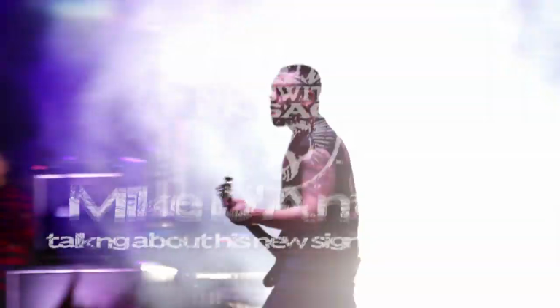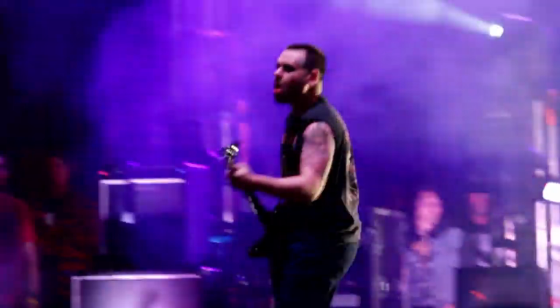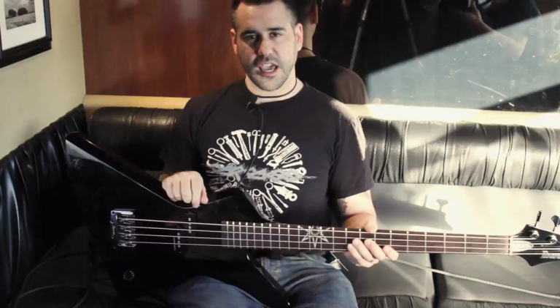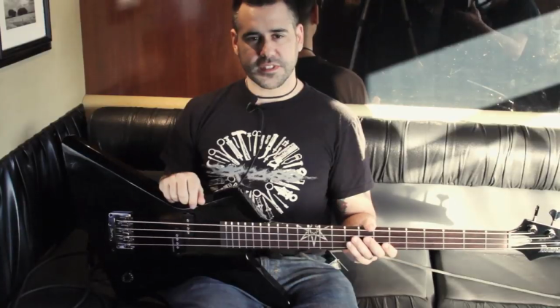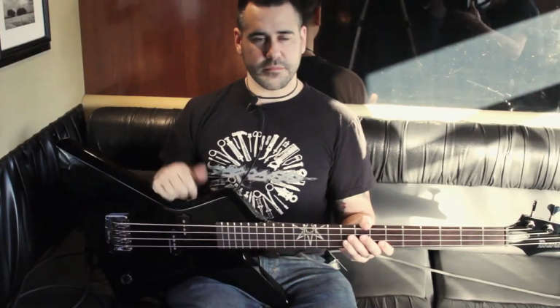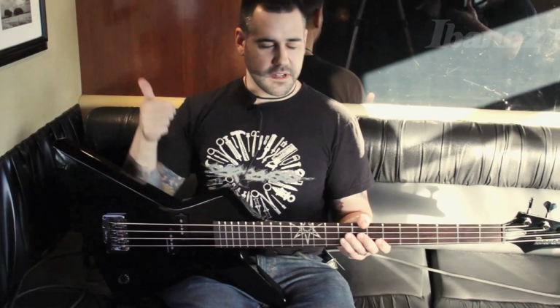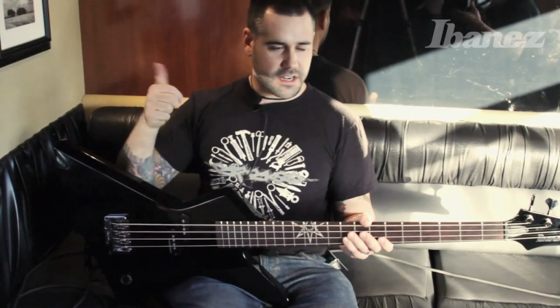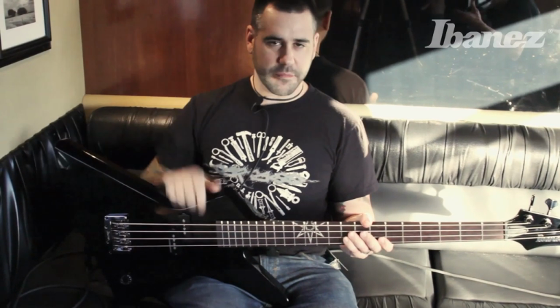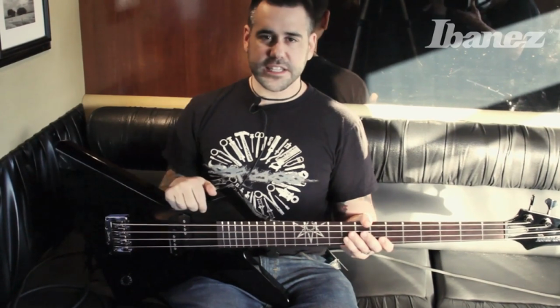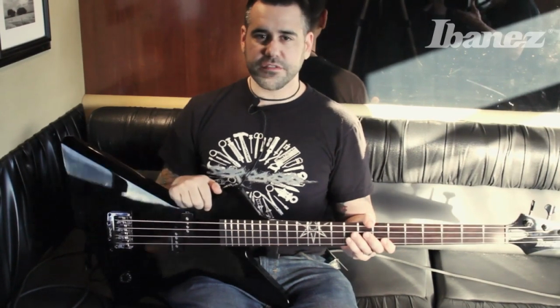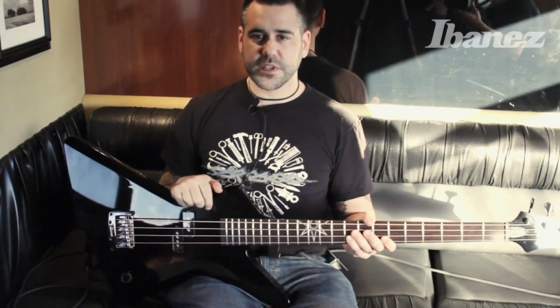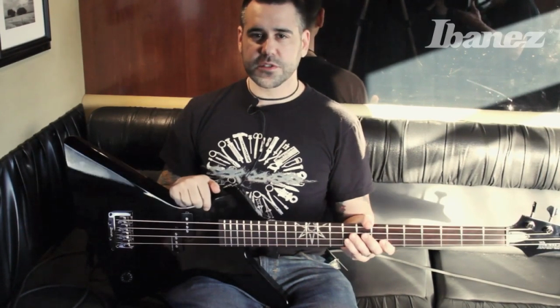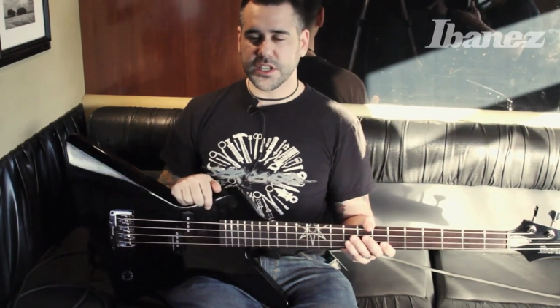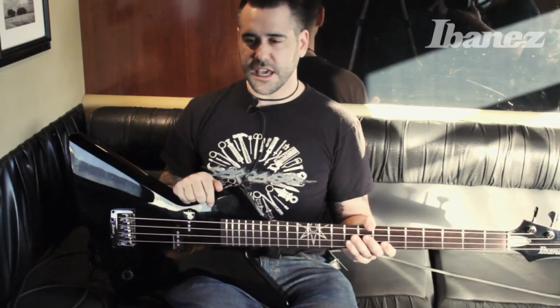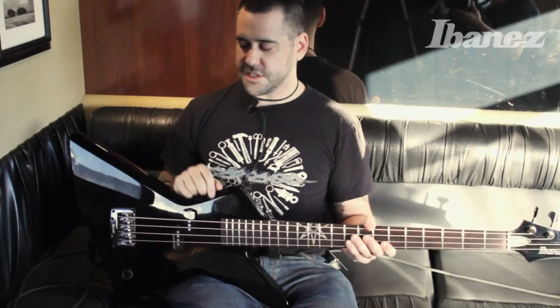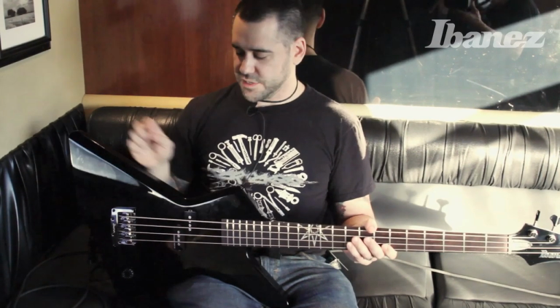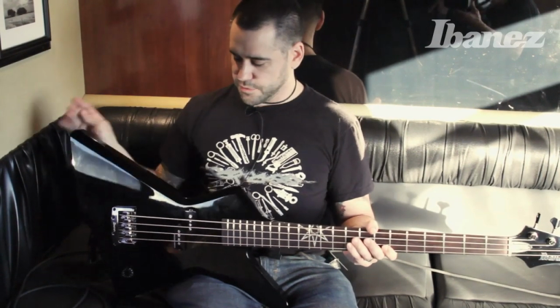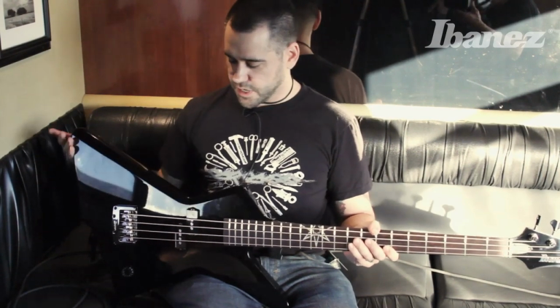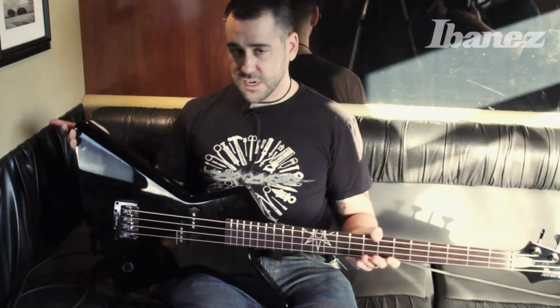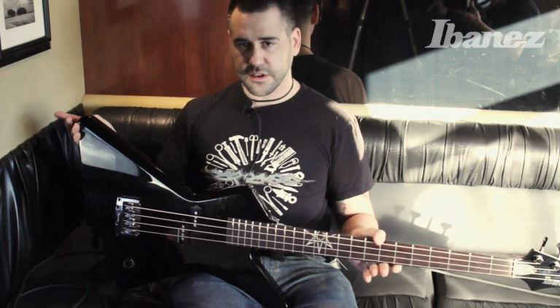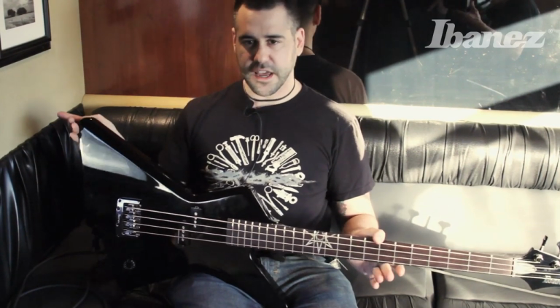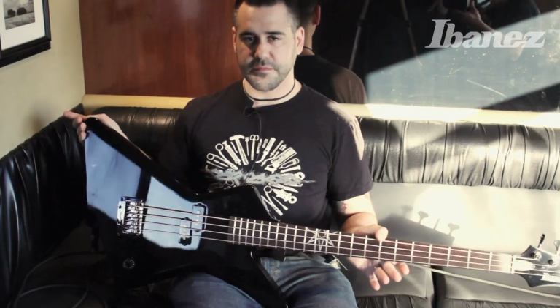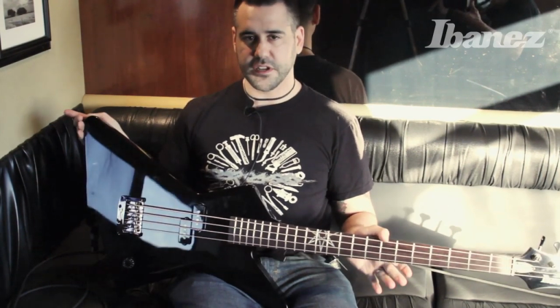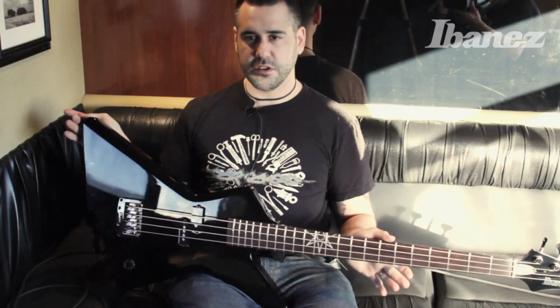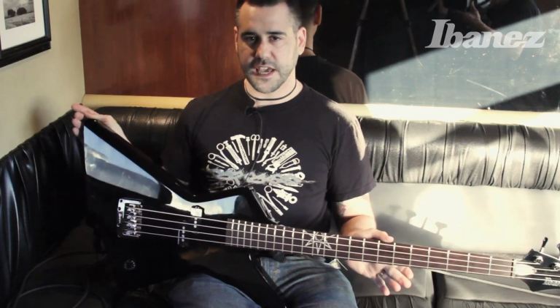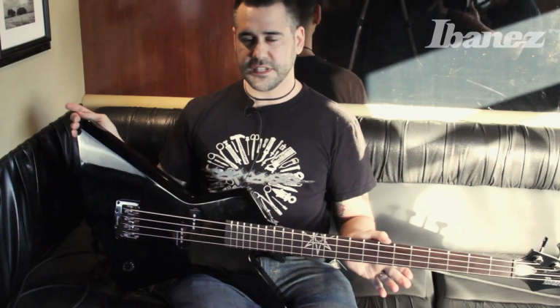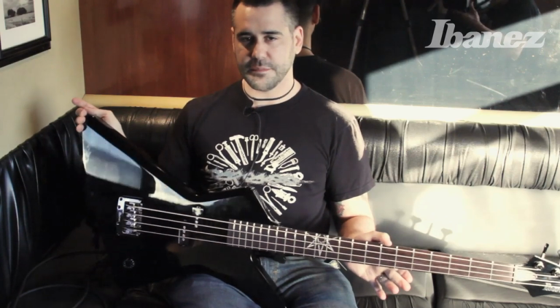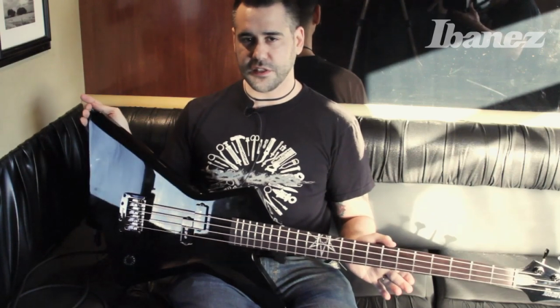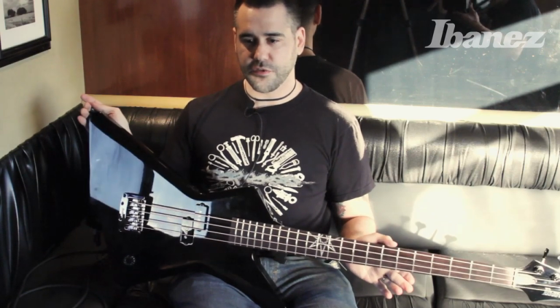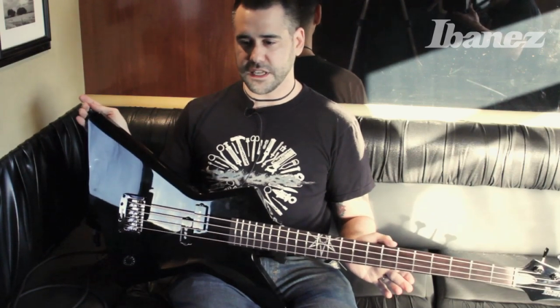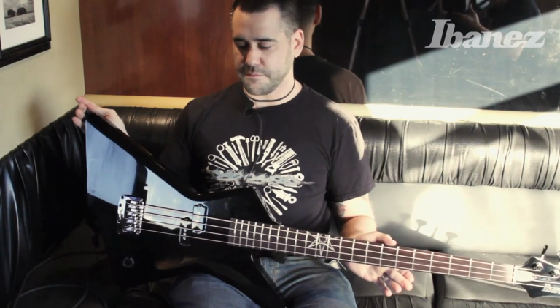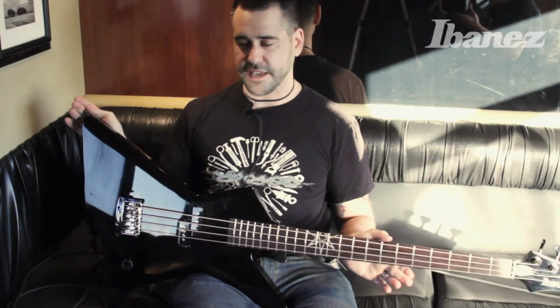Hey, what's up? I'm Mikey from Killswitch Engage, and you are looking at the new MDB3 bass.